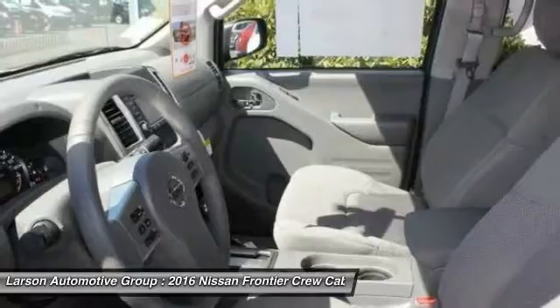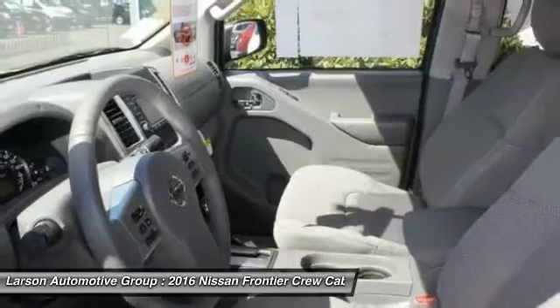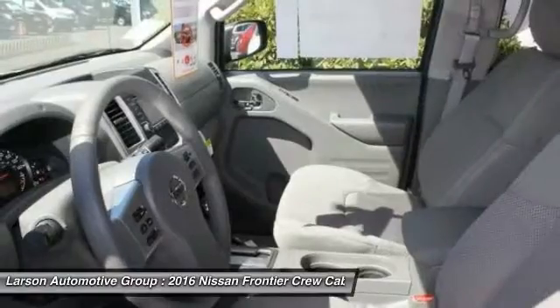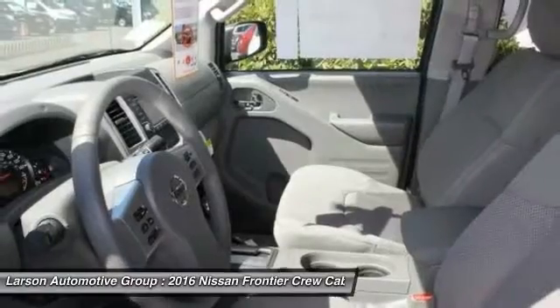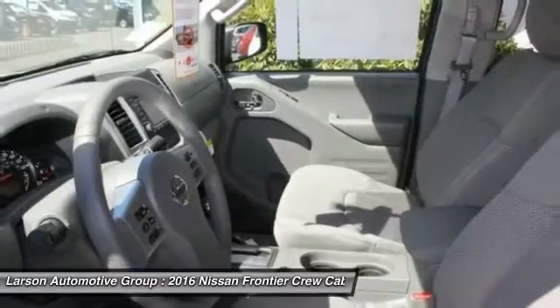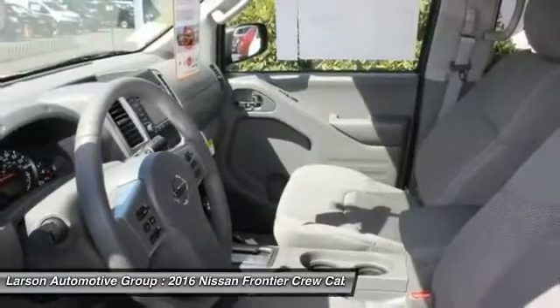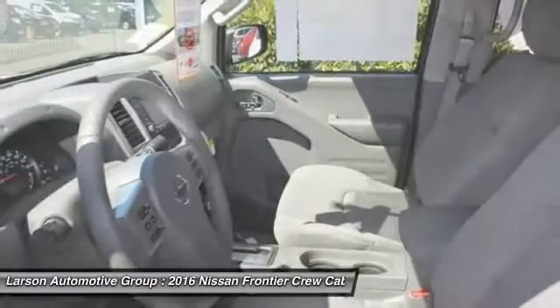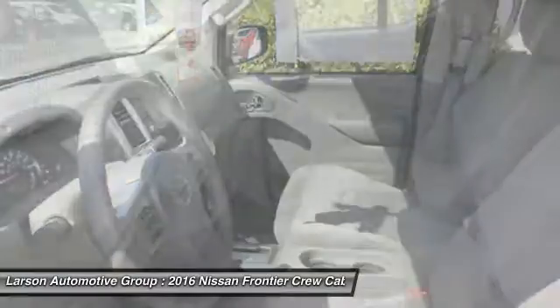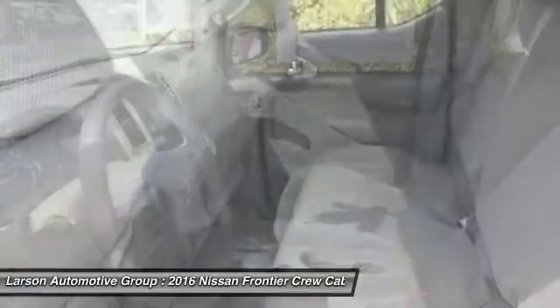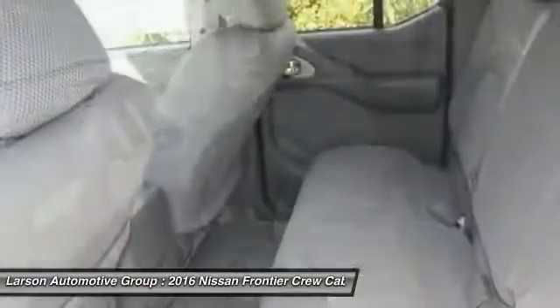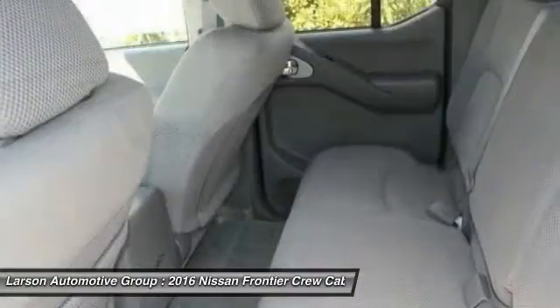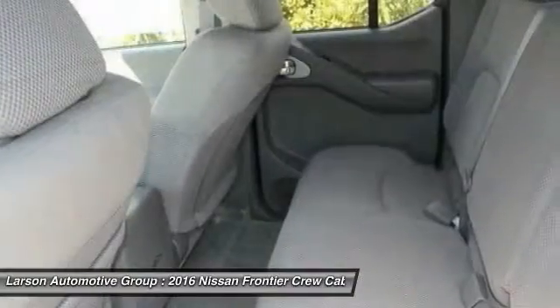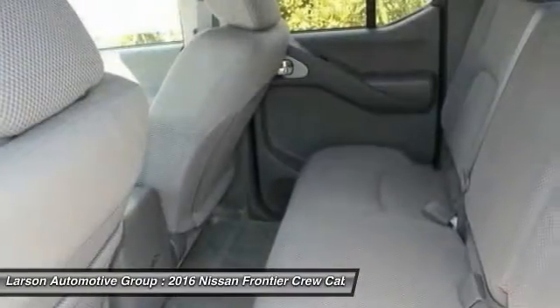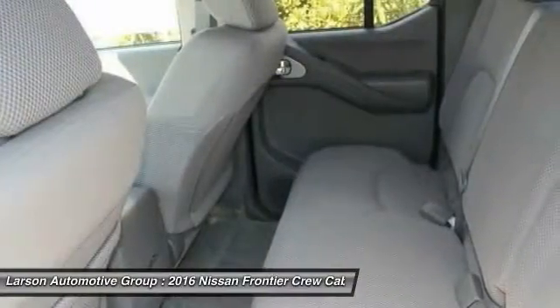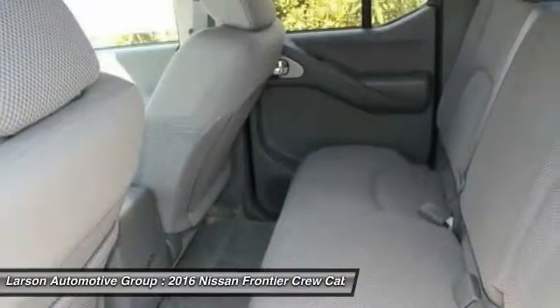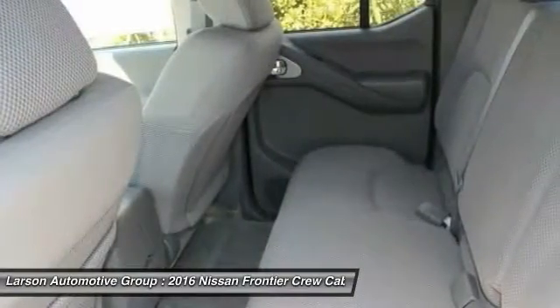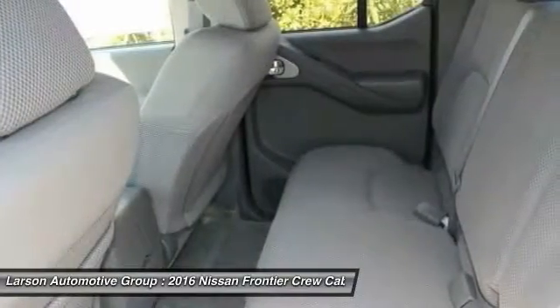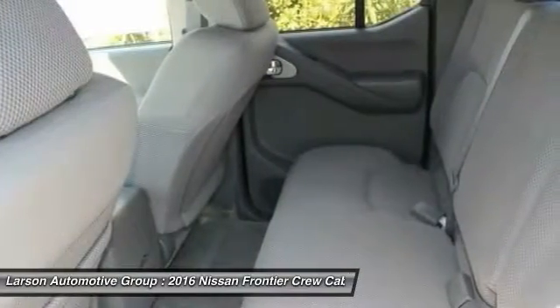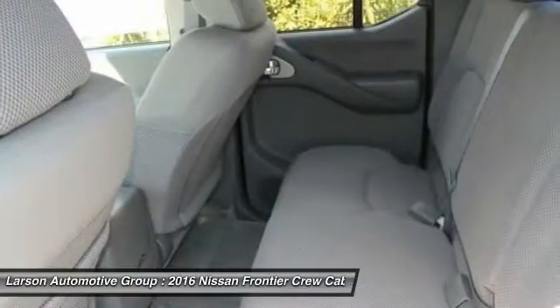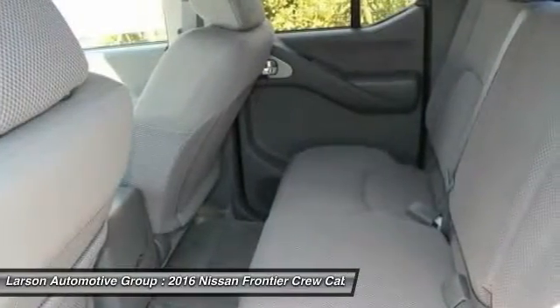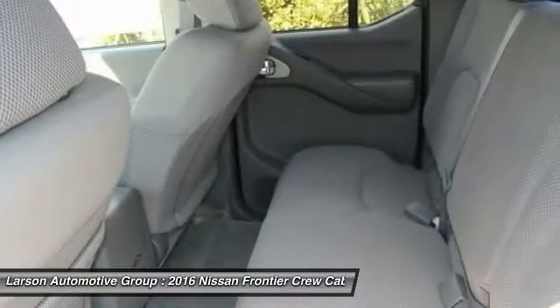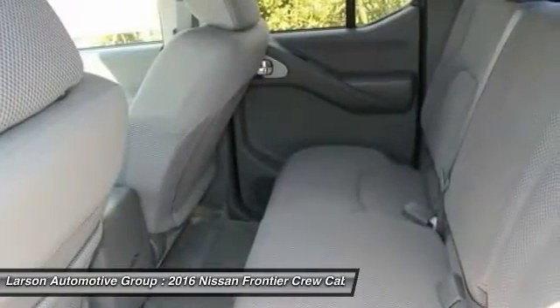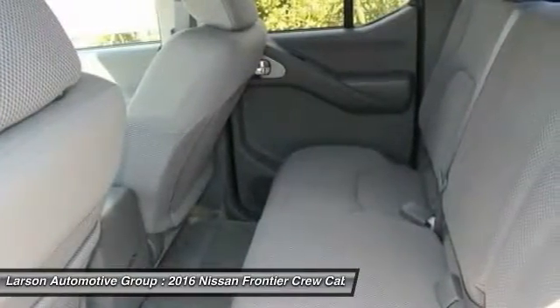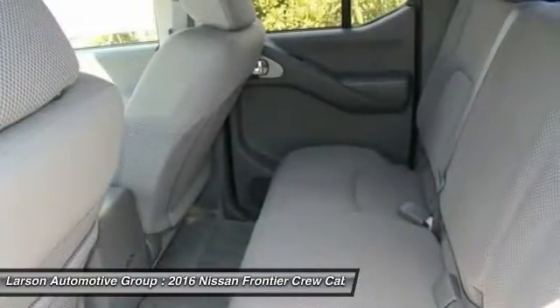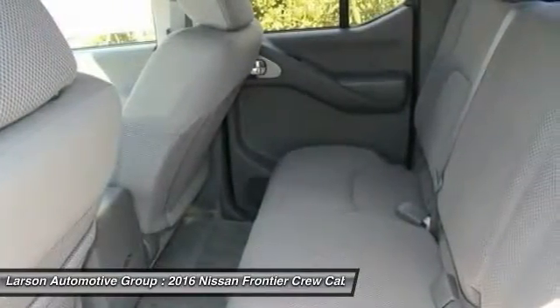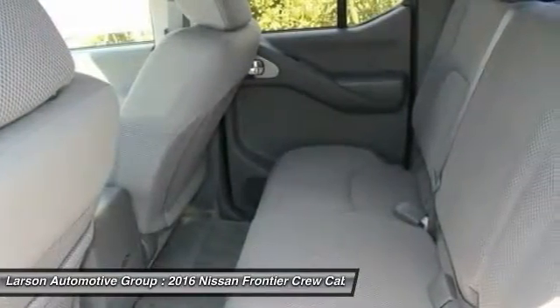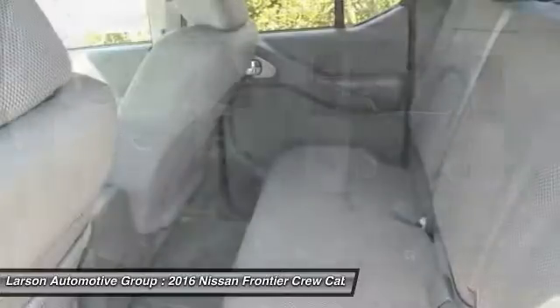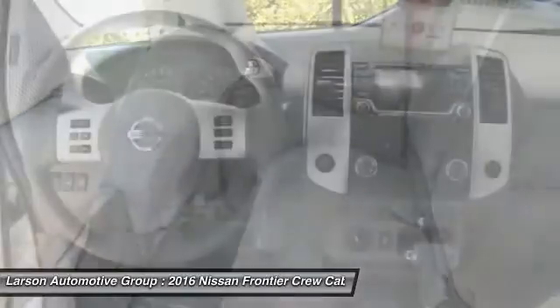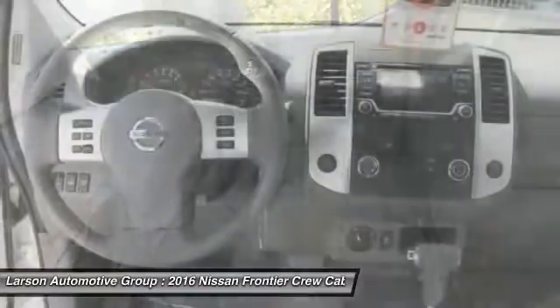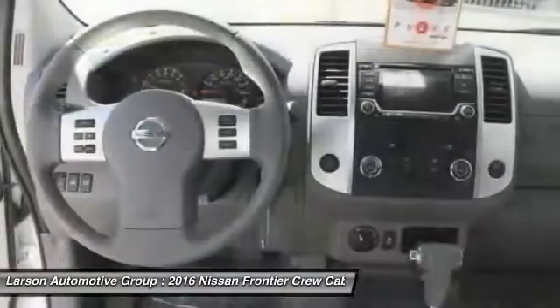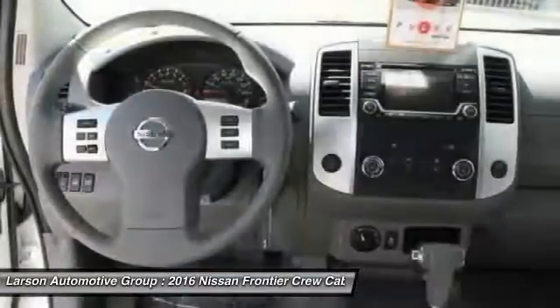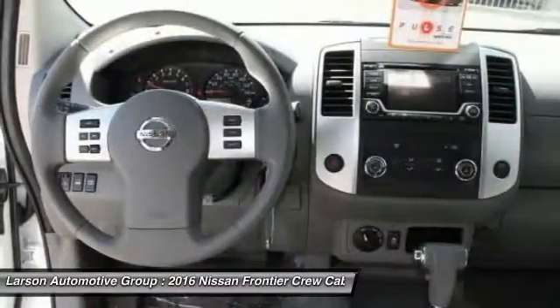Keyless entry, Bluetooth, power steering, adjustable steering wheel, driver airbag, cruise control.